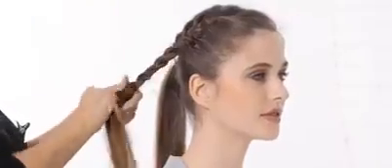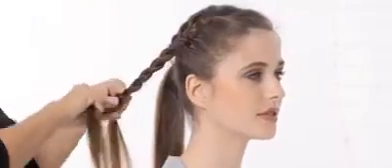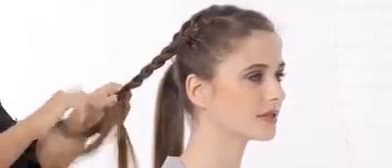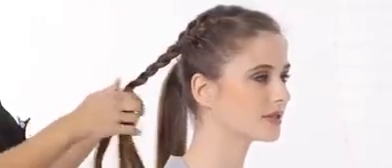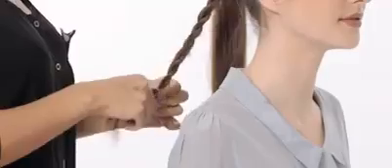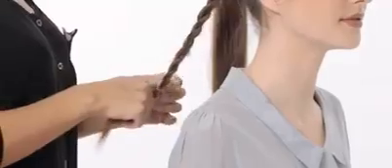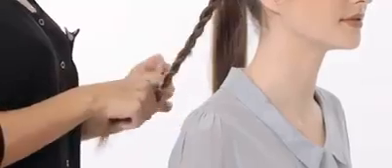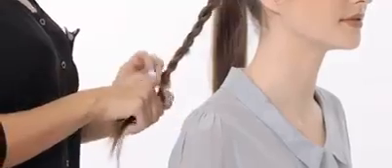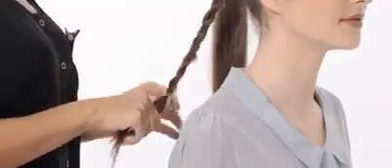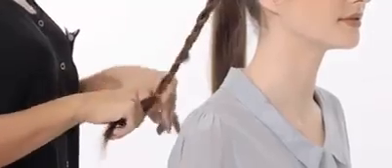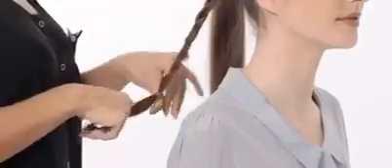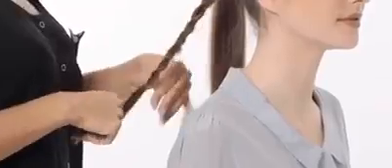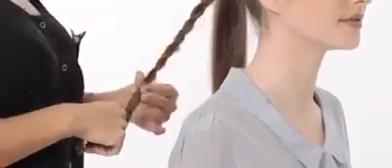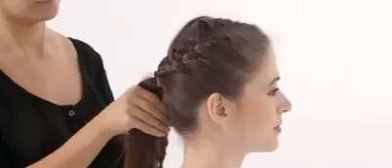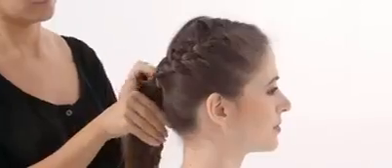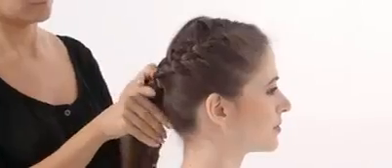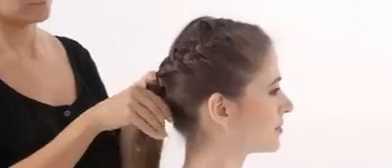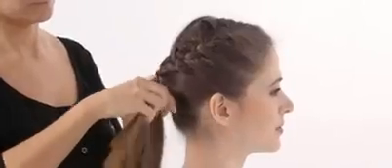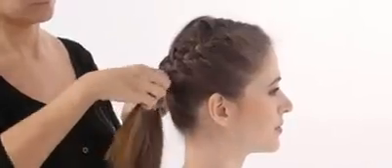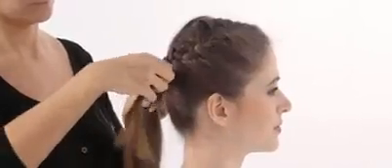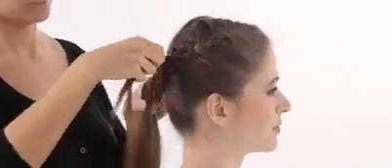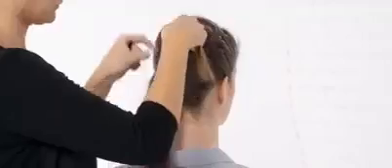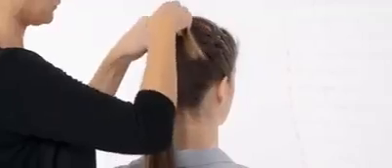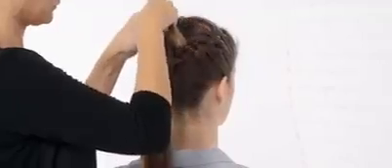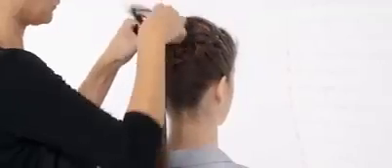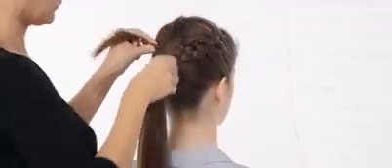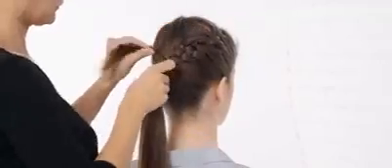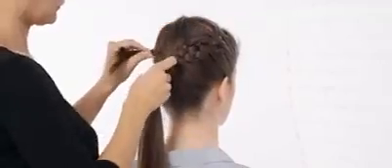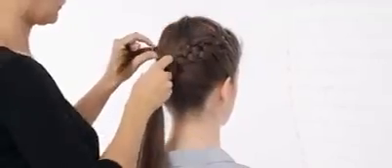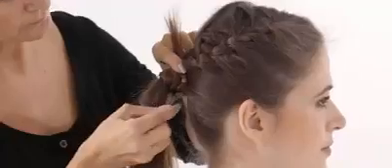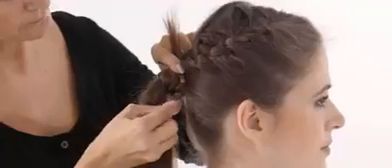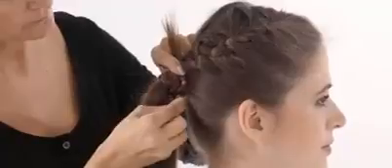Once you've finished your plait secure it with a hairband, then wrap it around the base of your ponytail and fasten with hair grips.